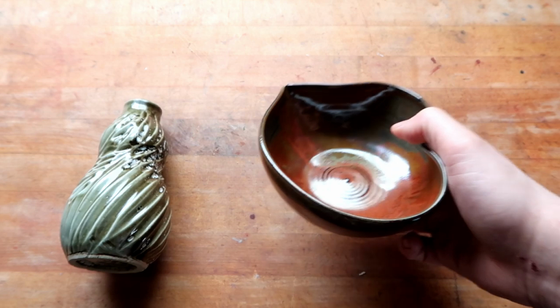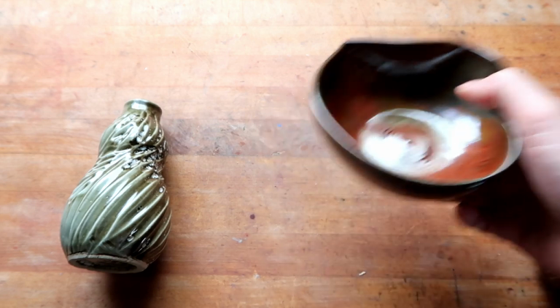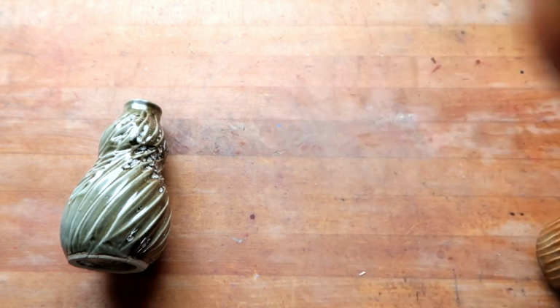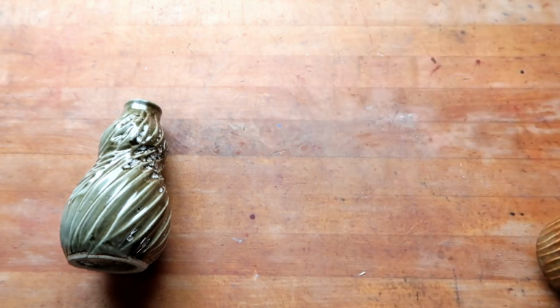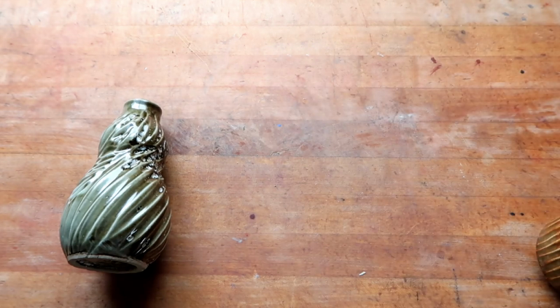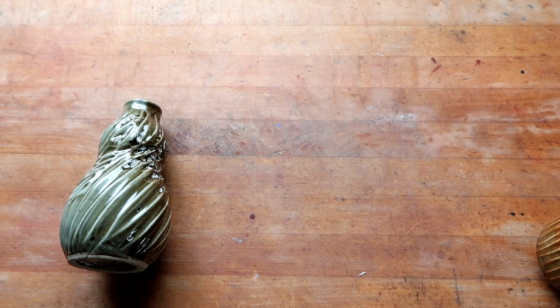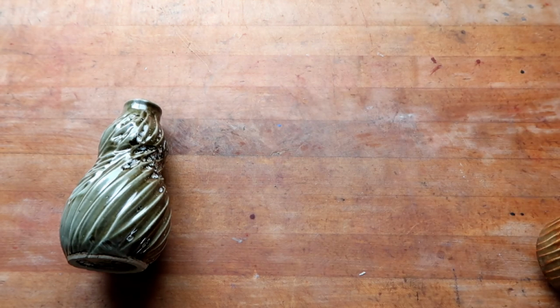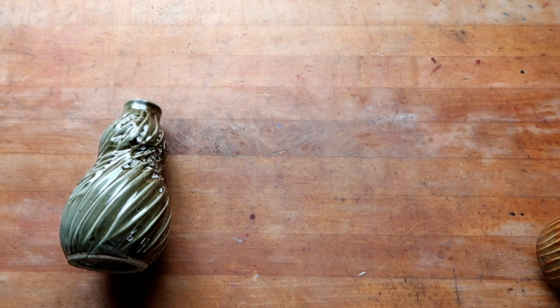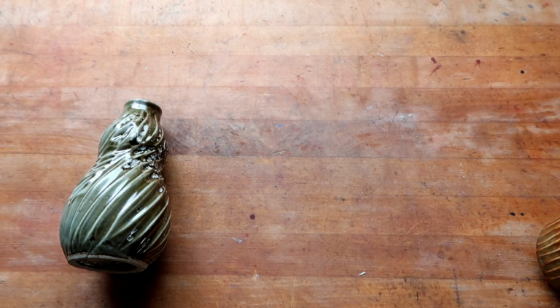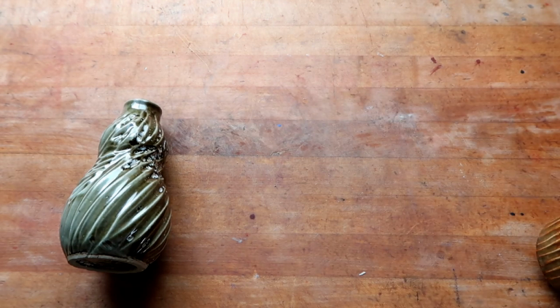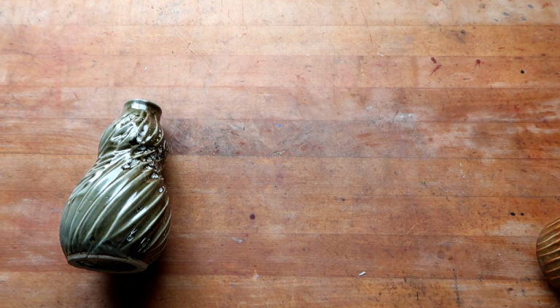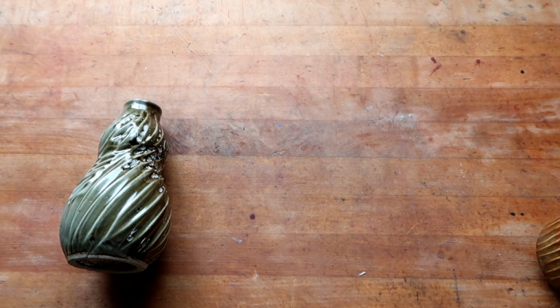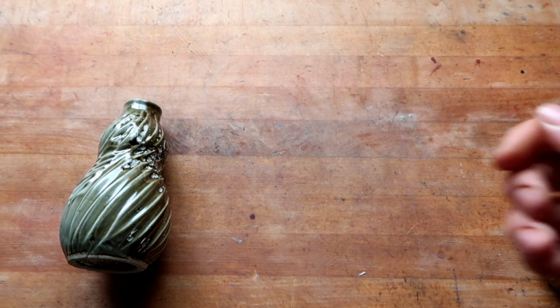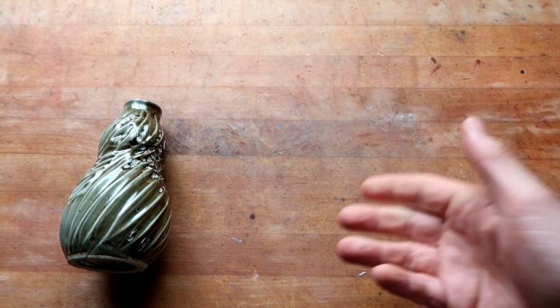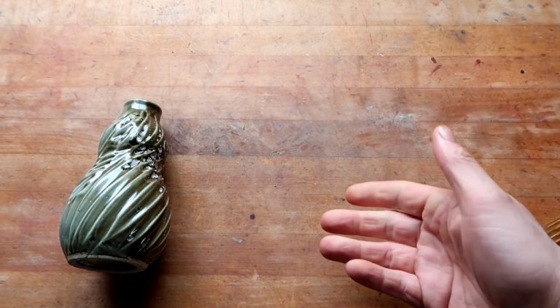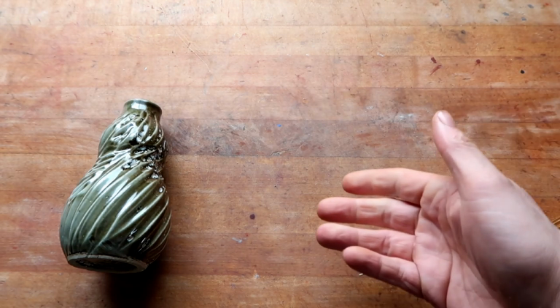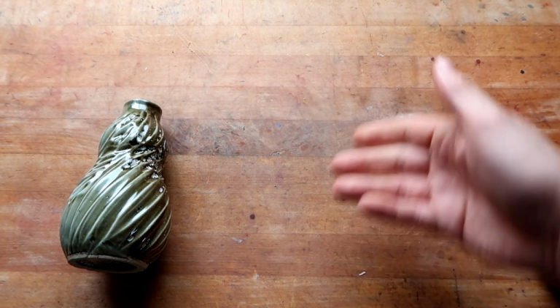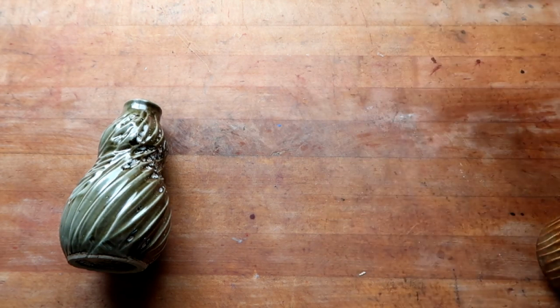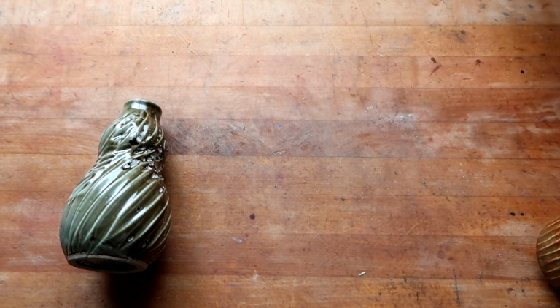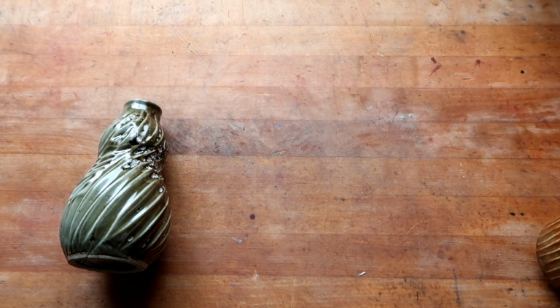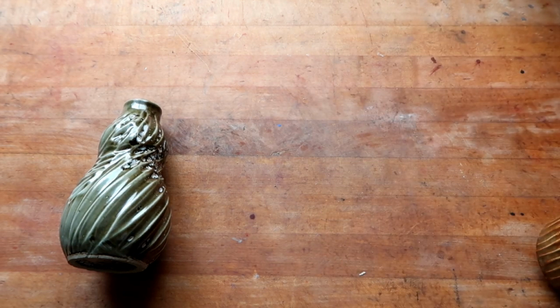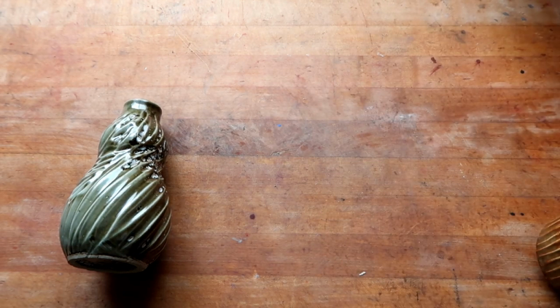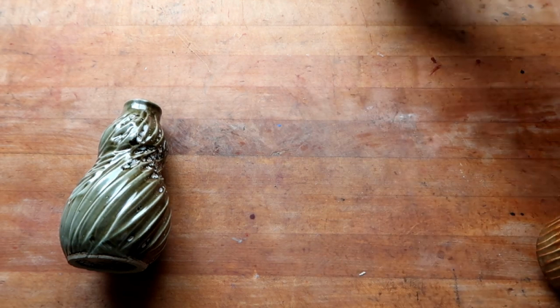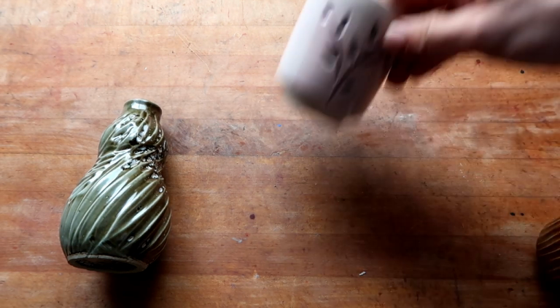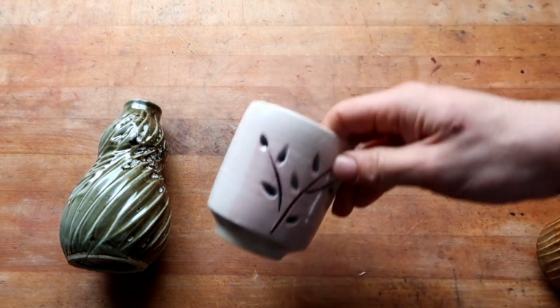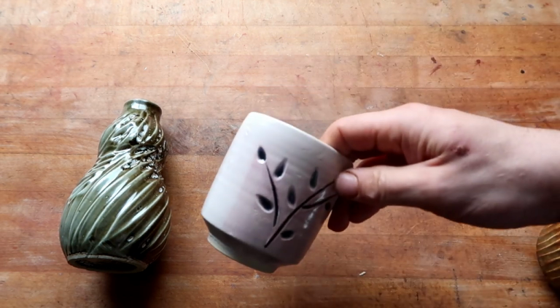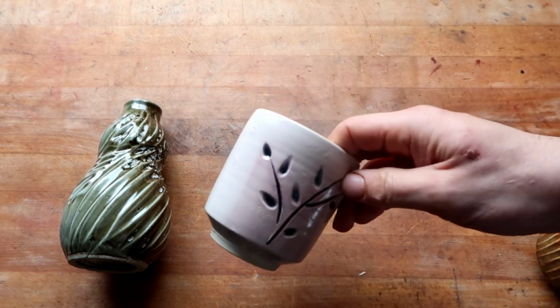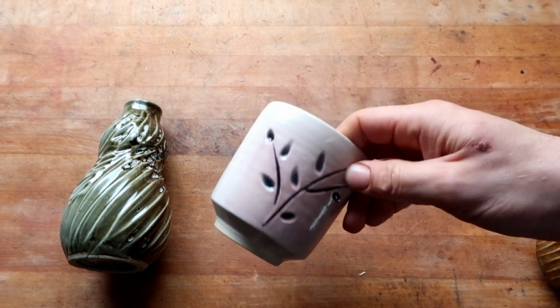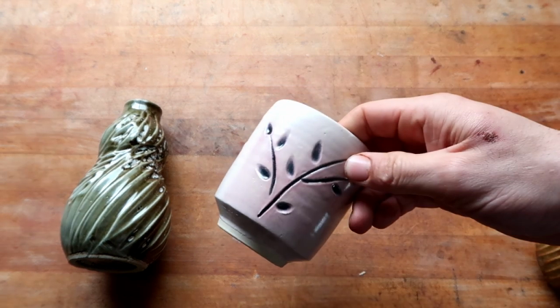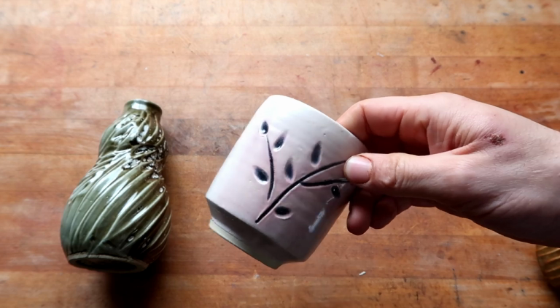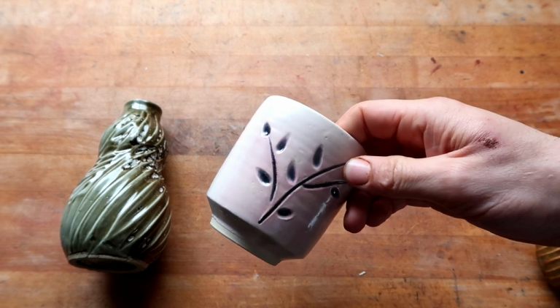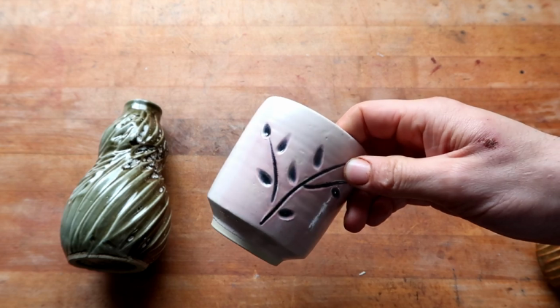This glaze is like, hey man, you want it pink? You got pink.